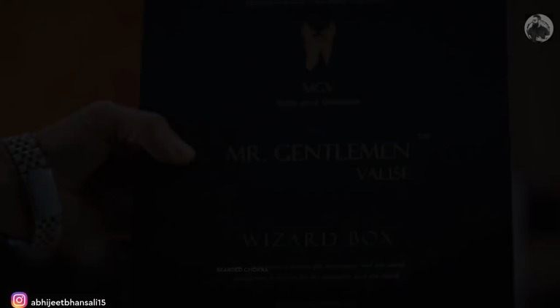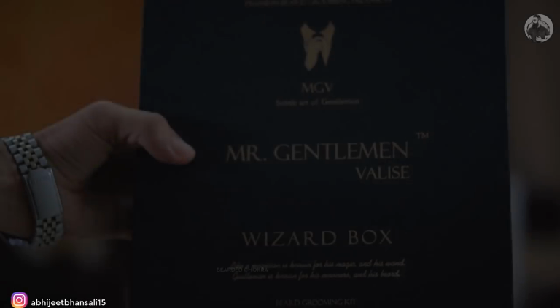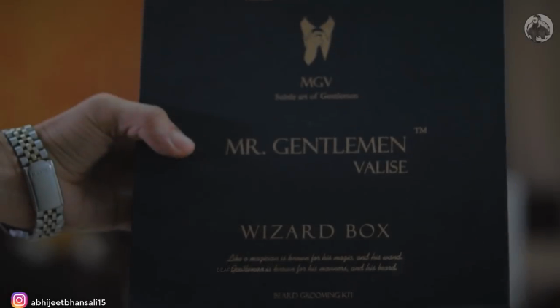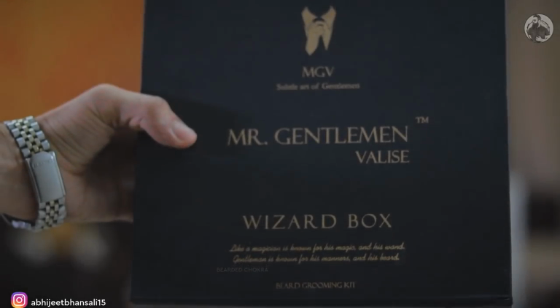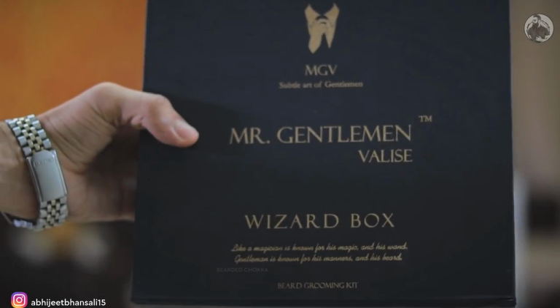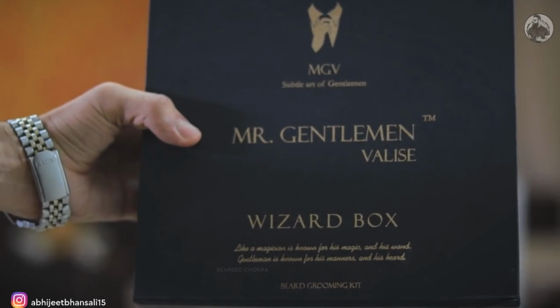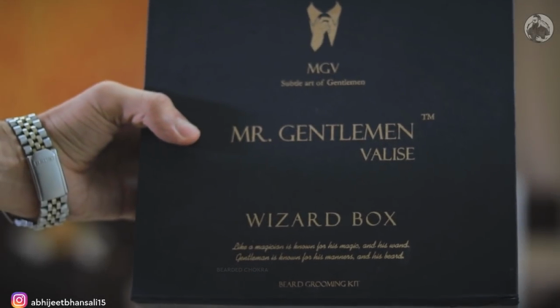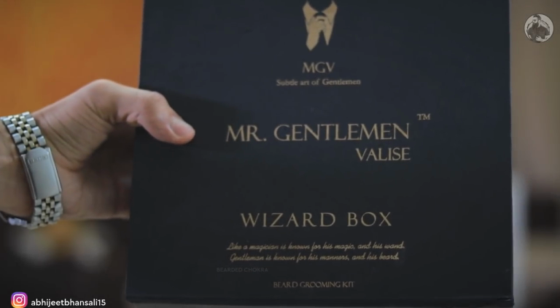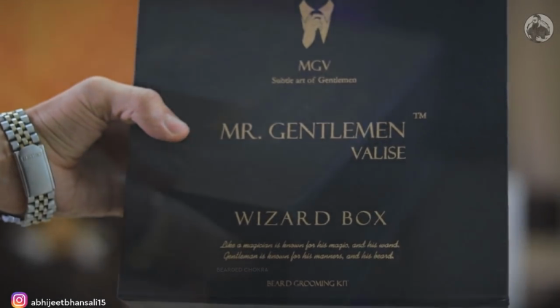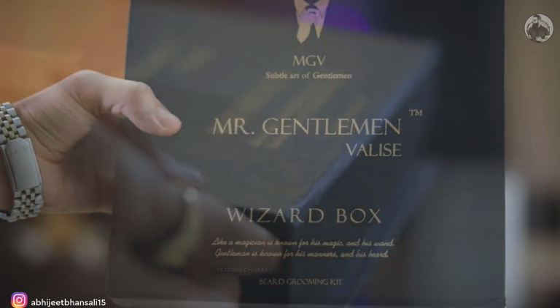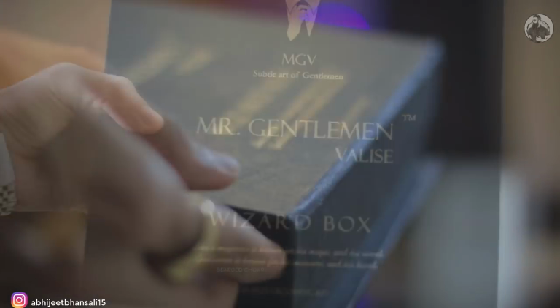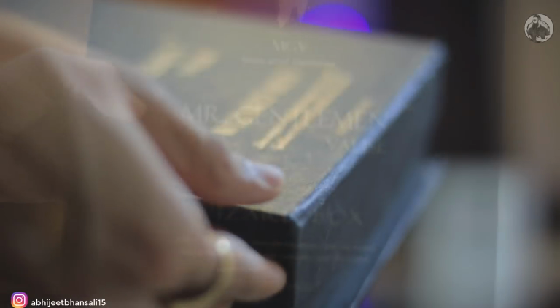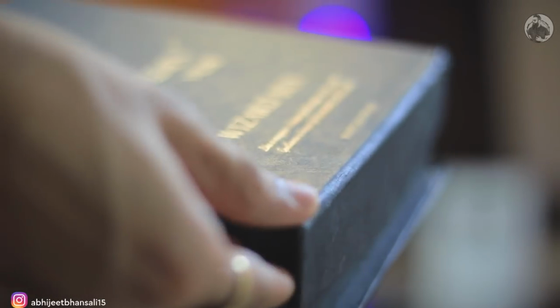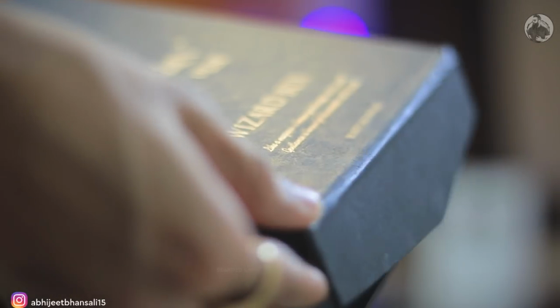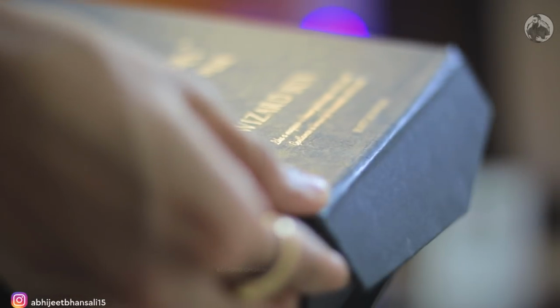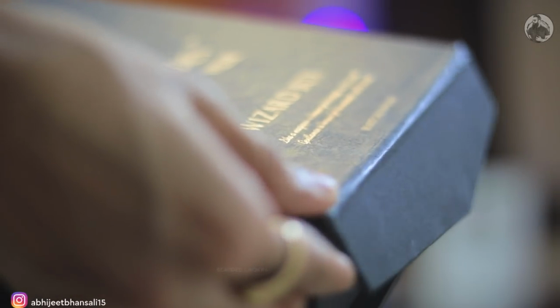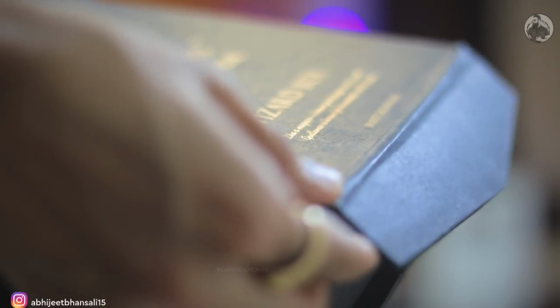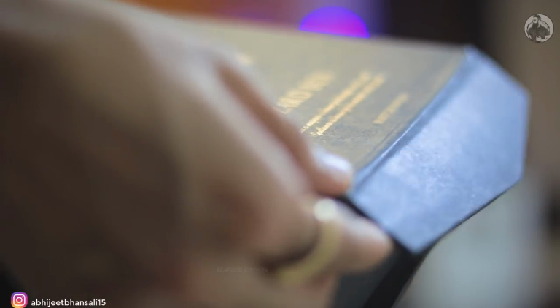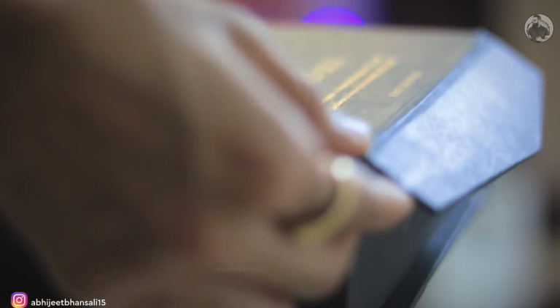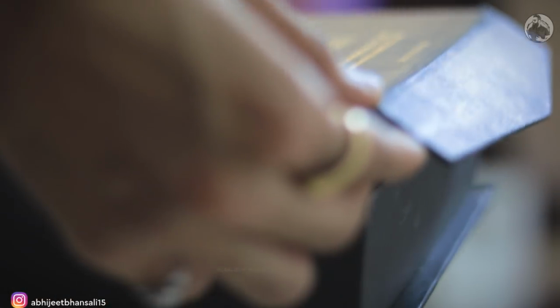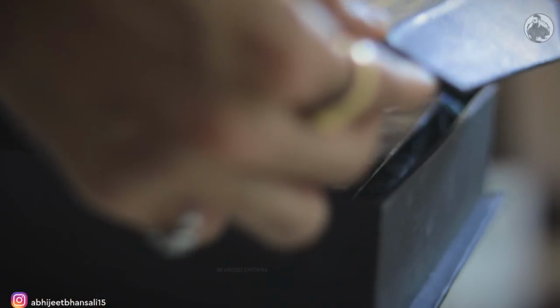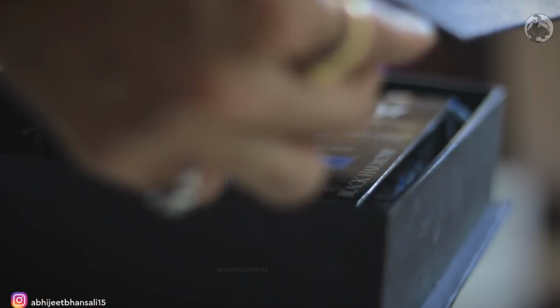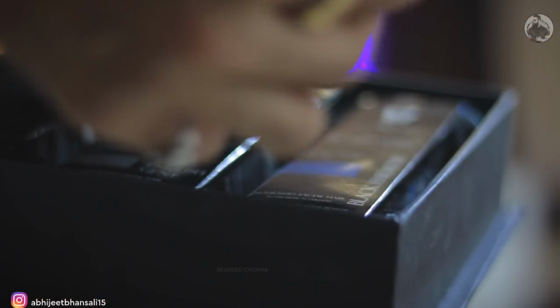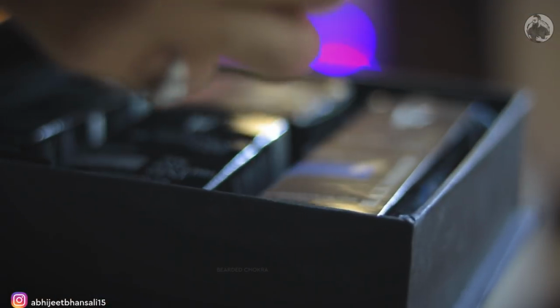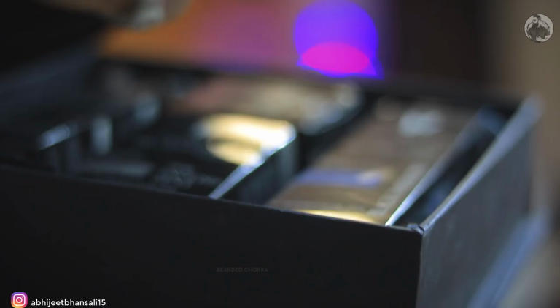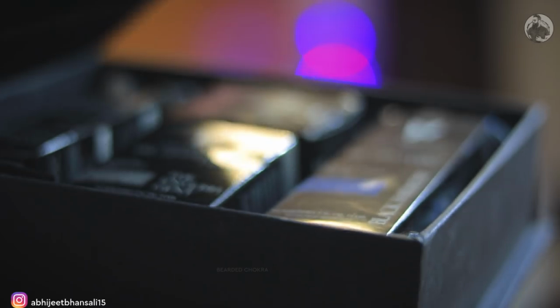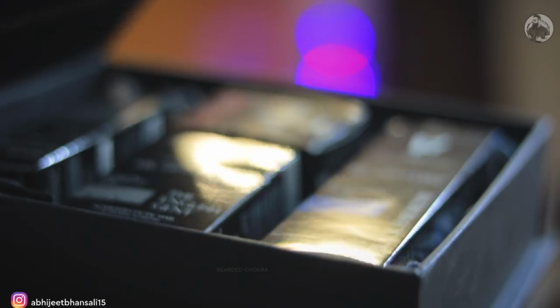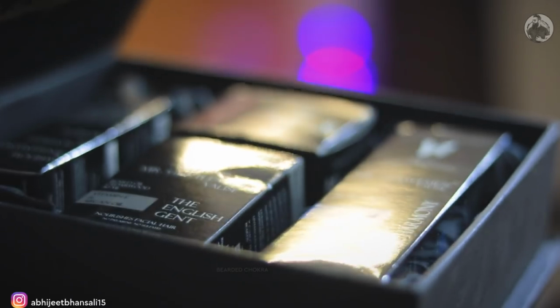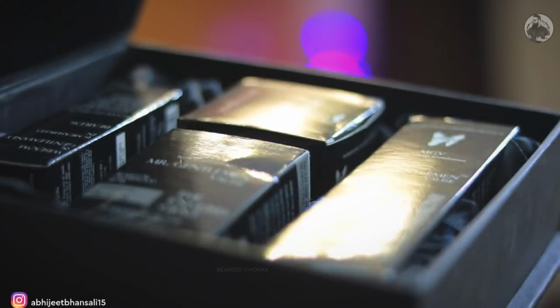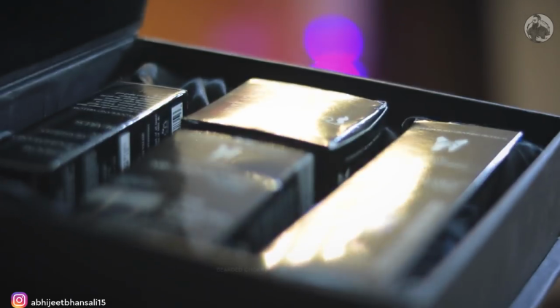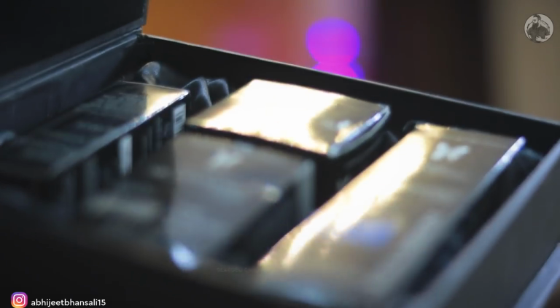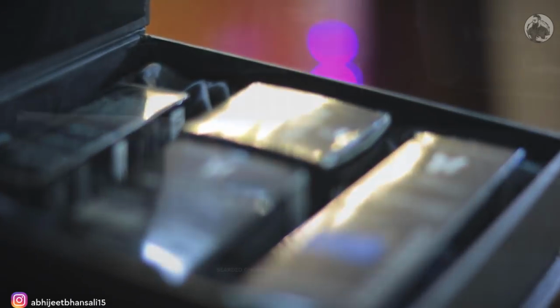First things first, let's go with the product details. The price of this box is 1,499 rupees.